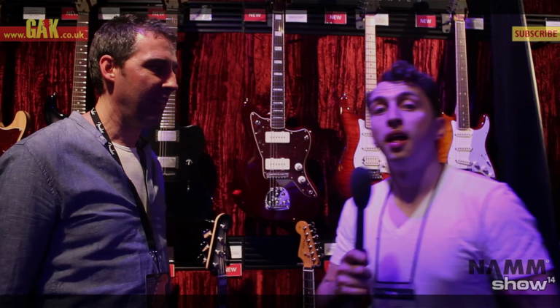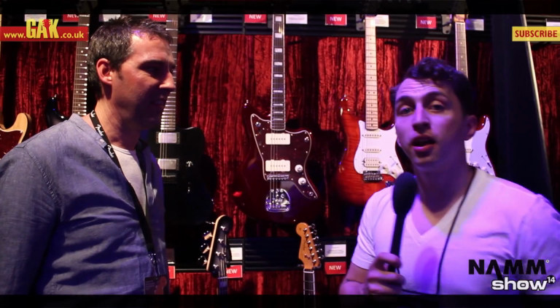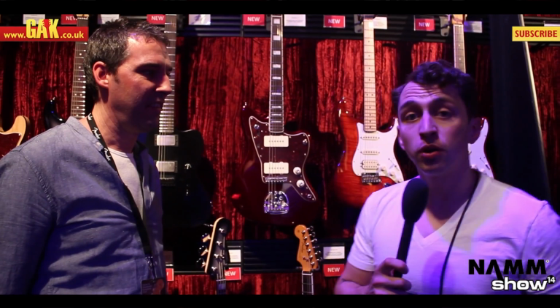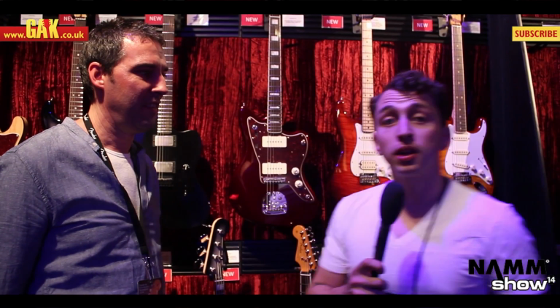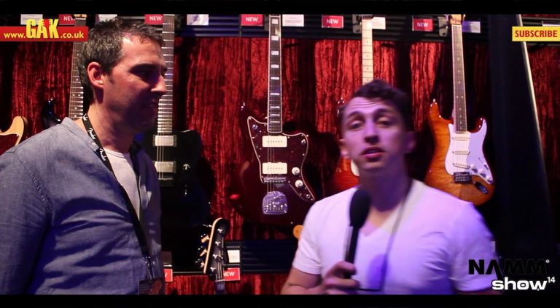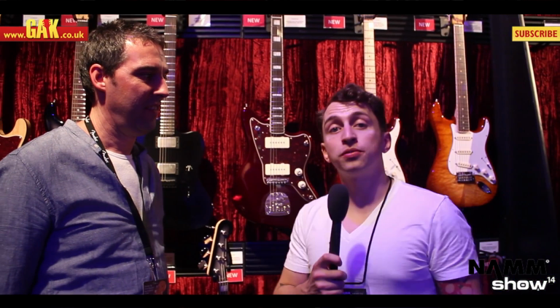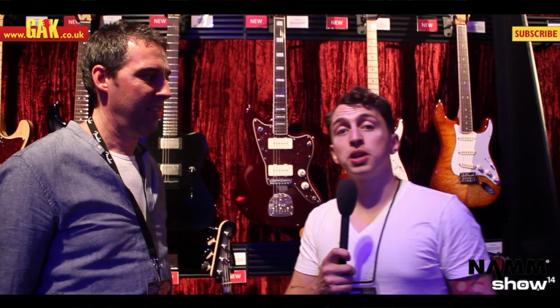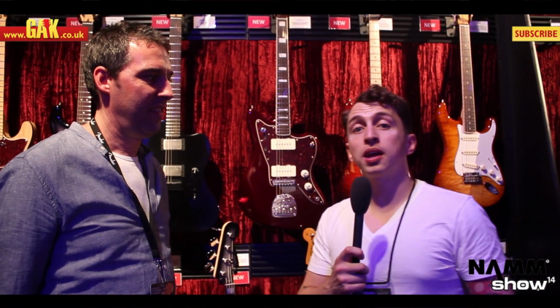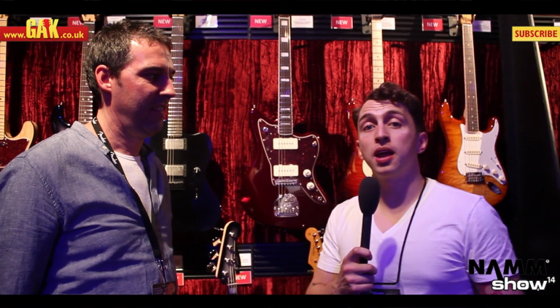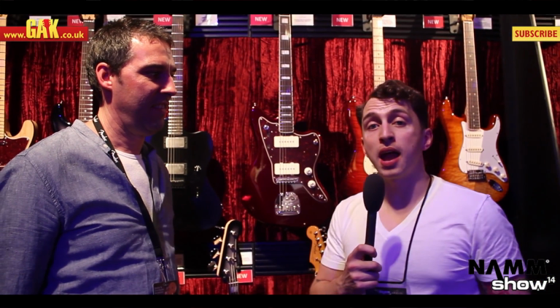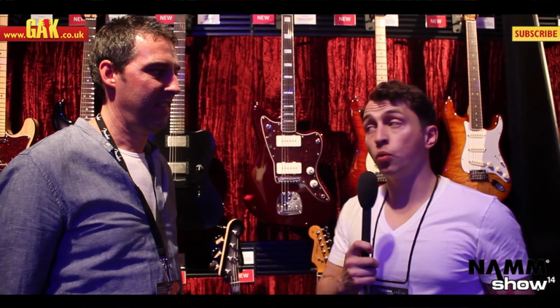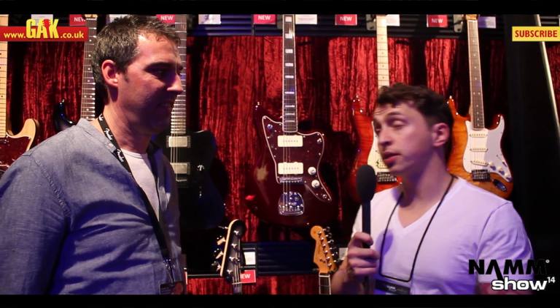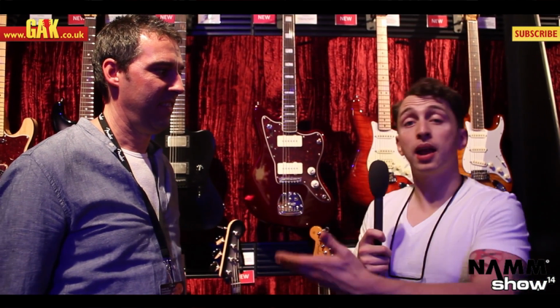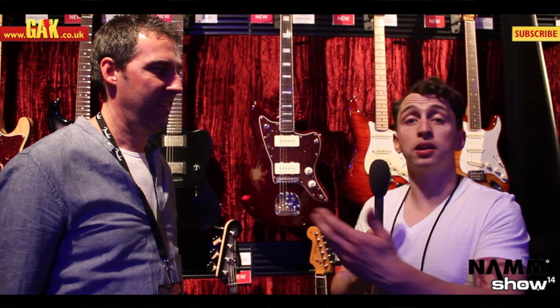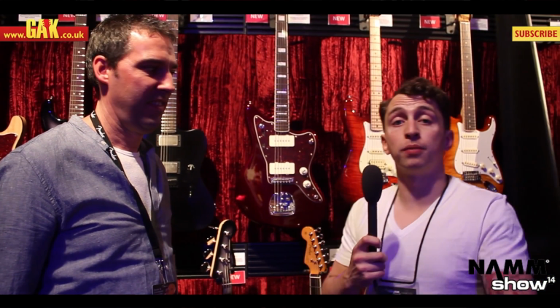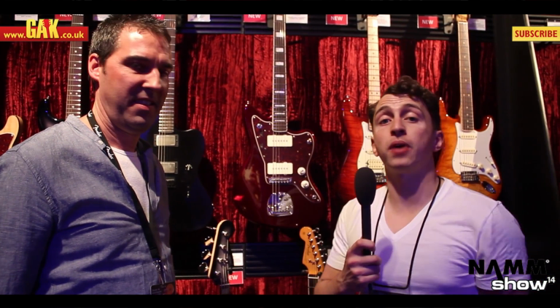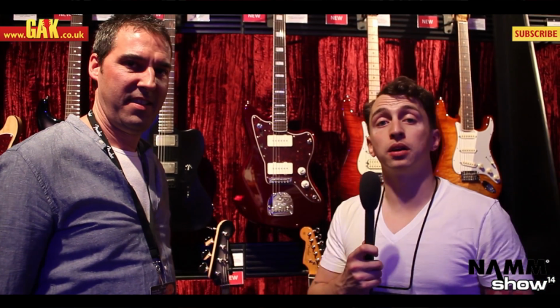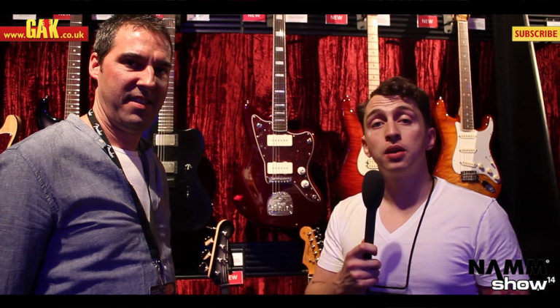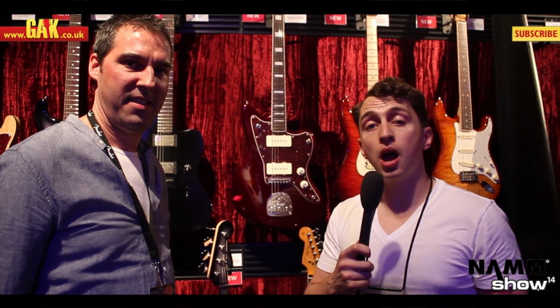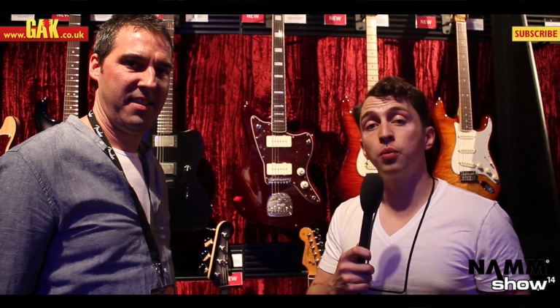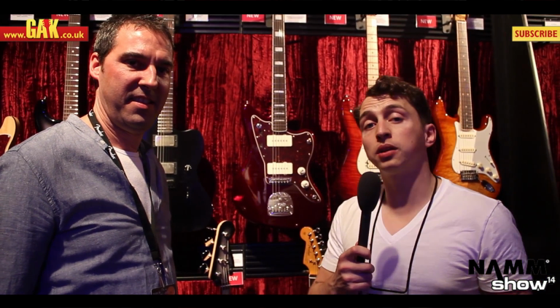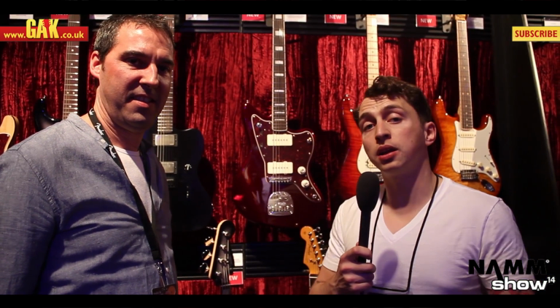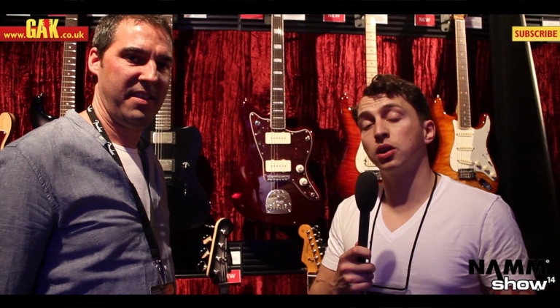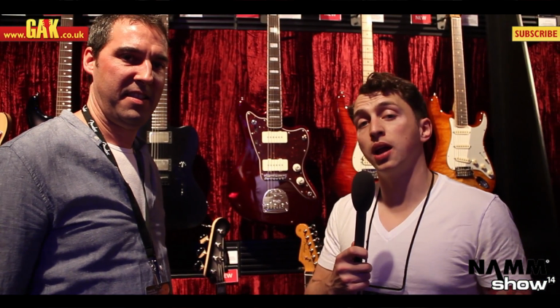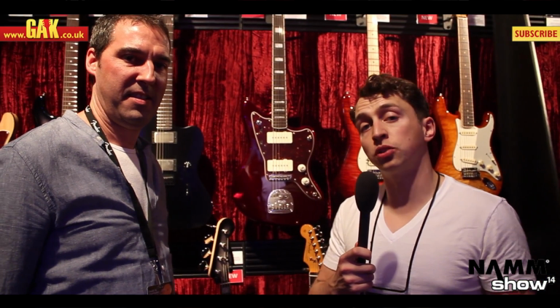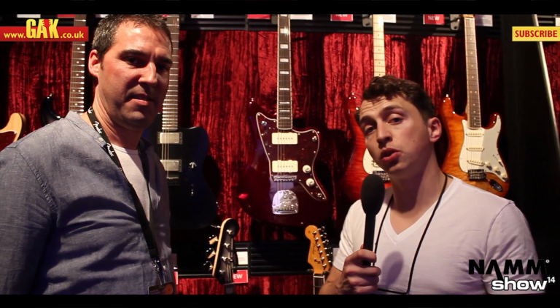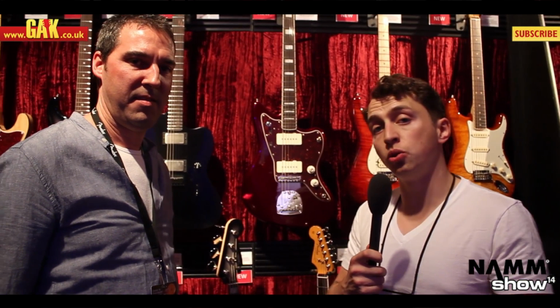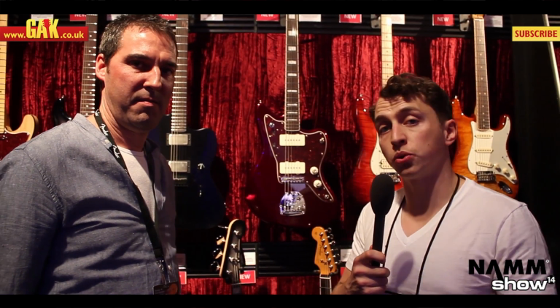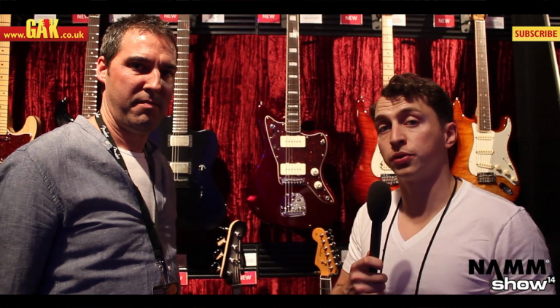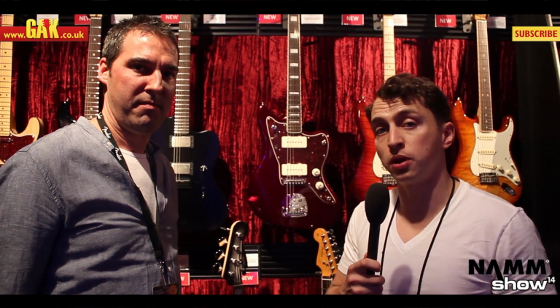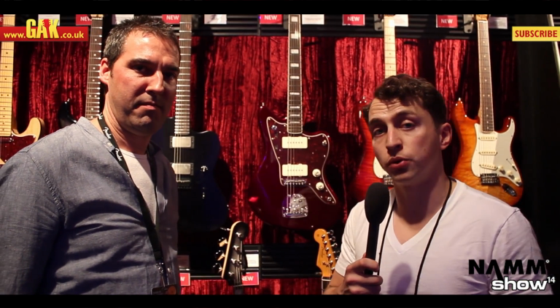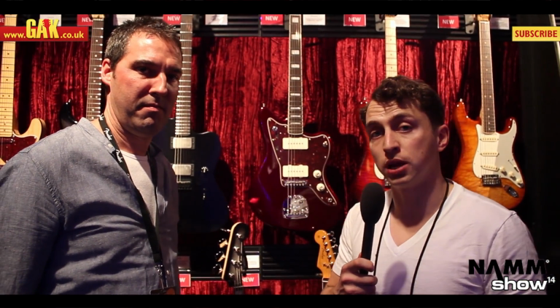Hello folks, it's Luke from GAK at NAMM with Alex from Fender. We're going to take a look at some of the new models for 2014.